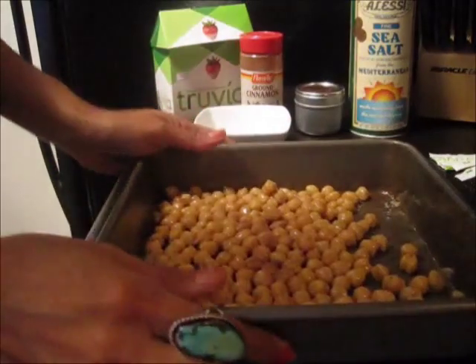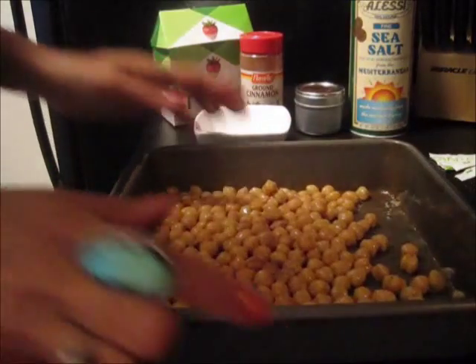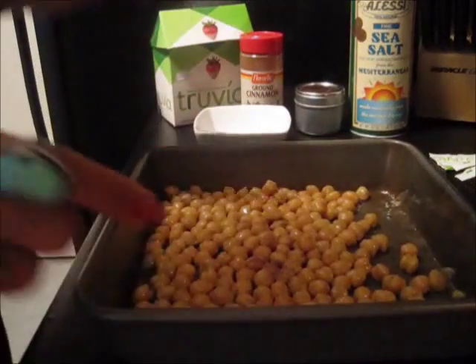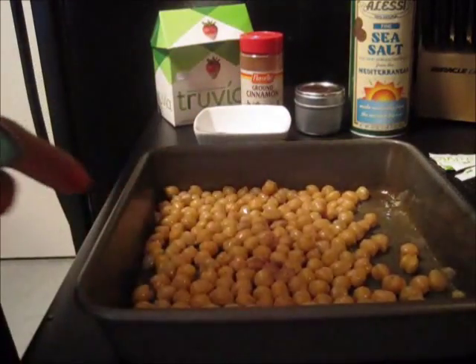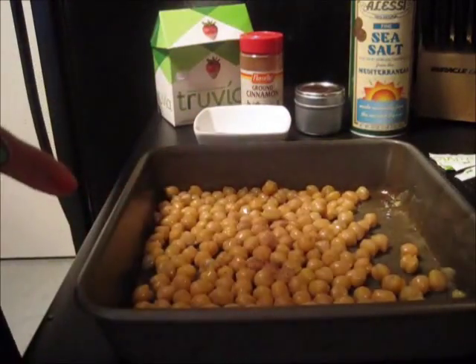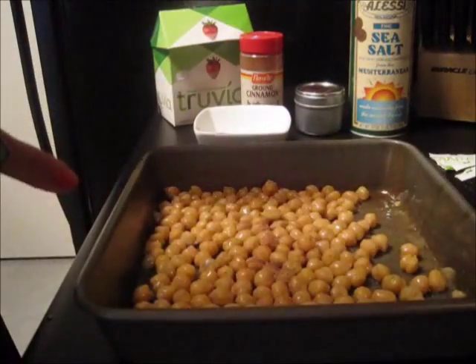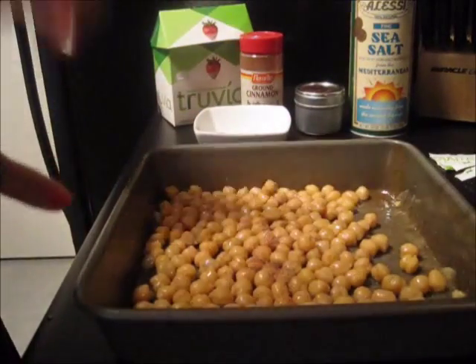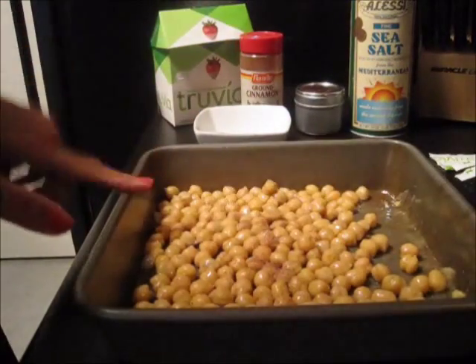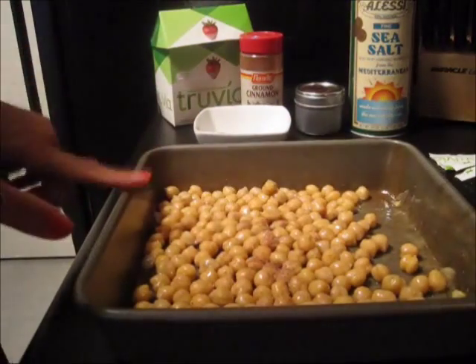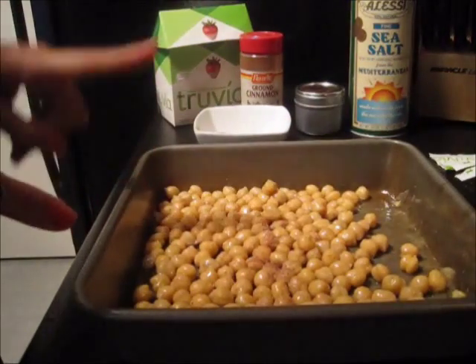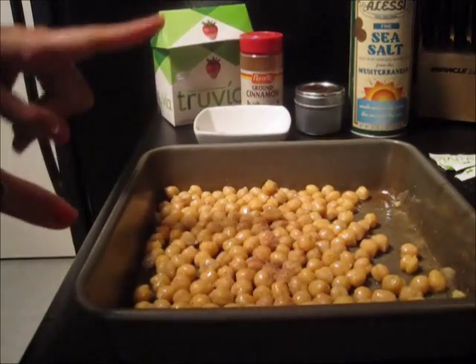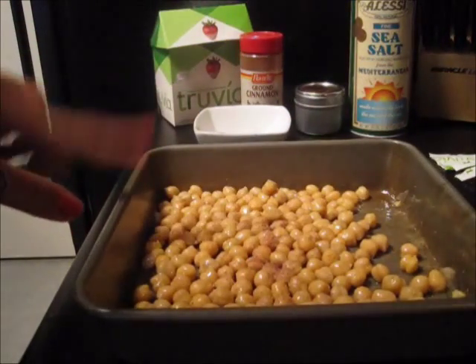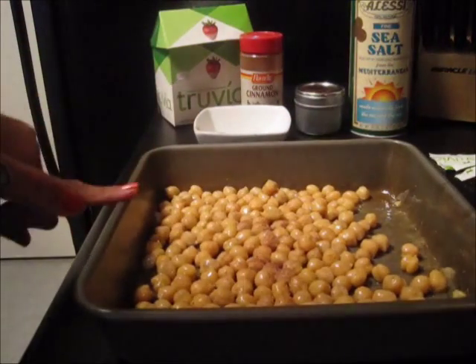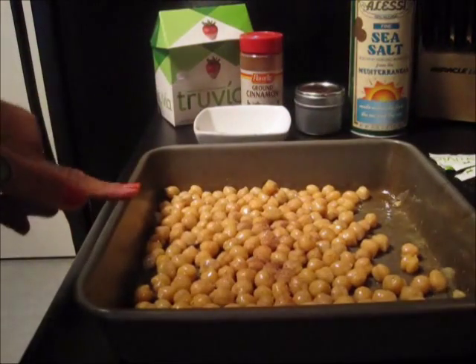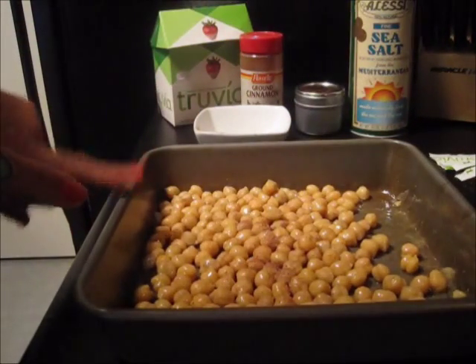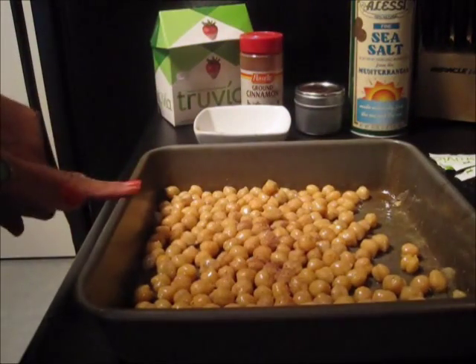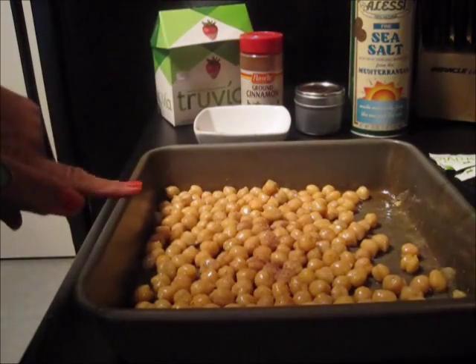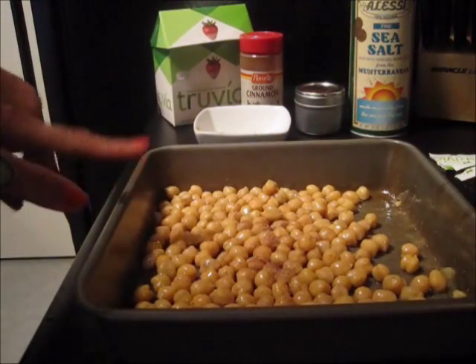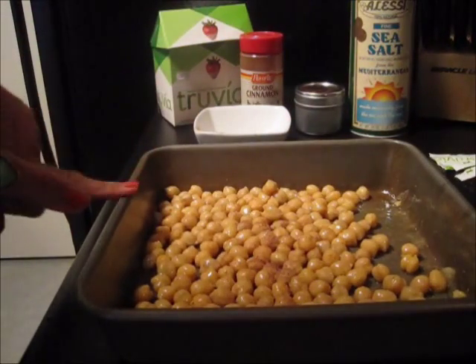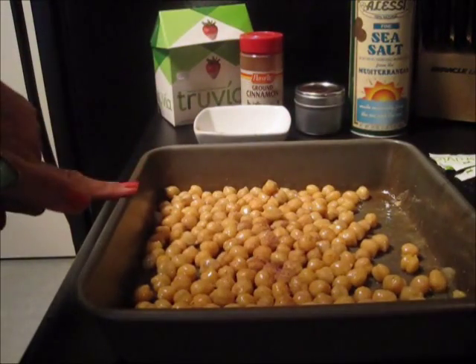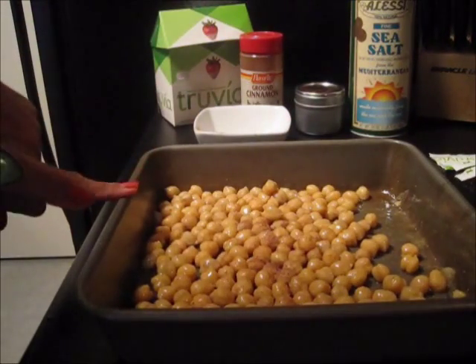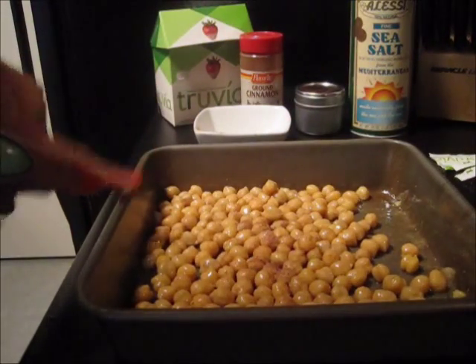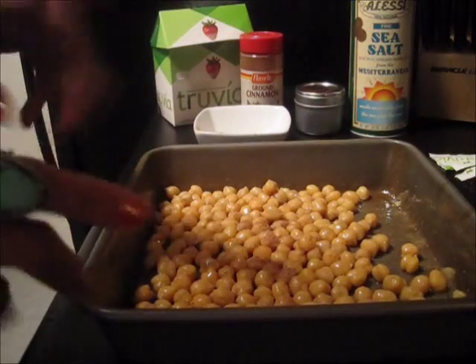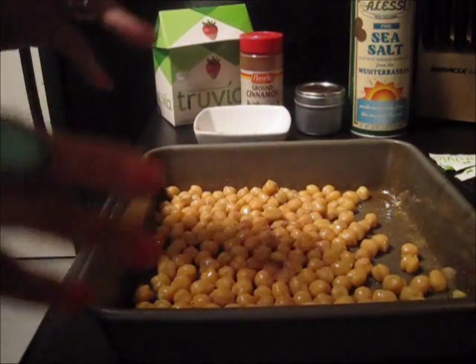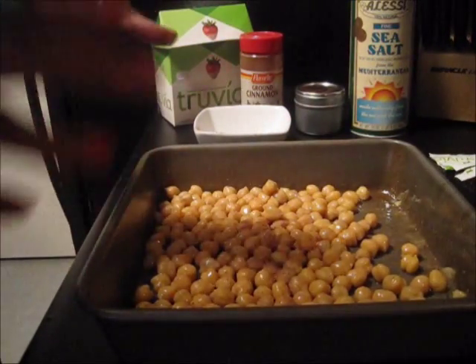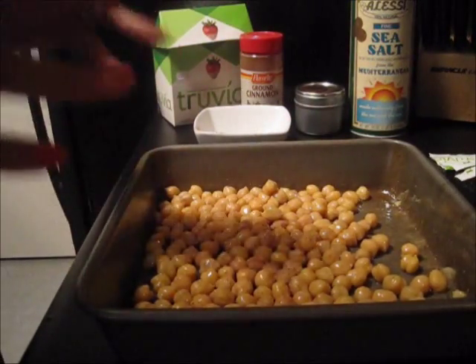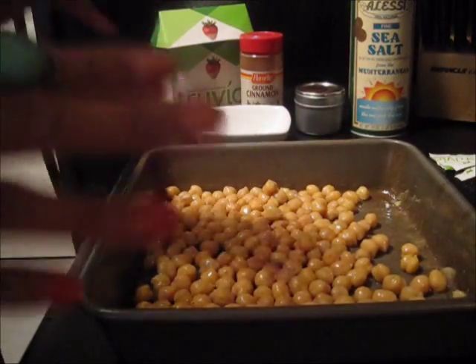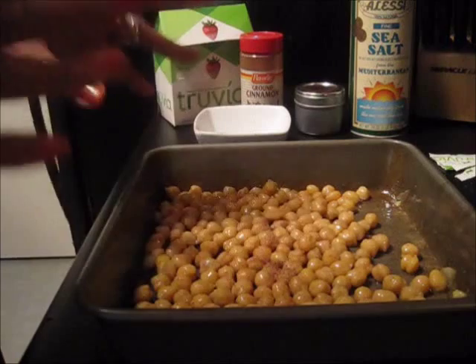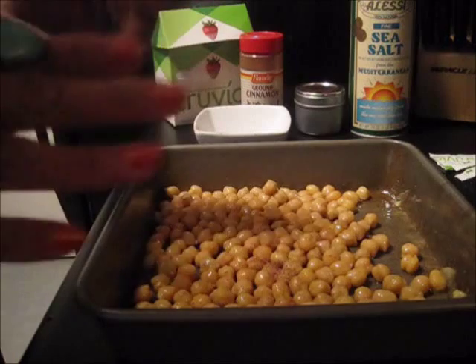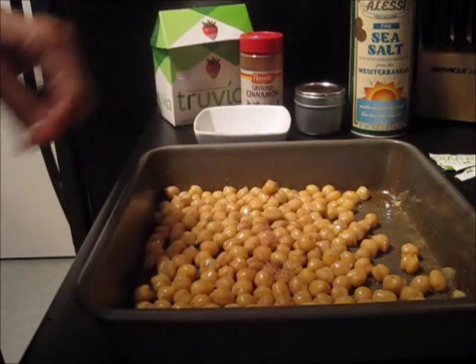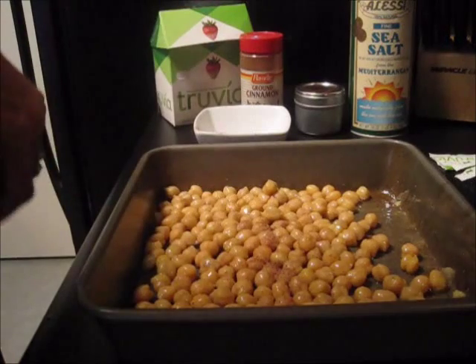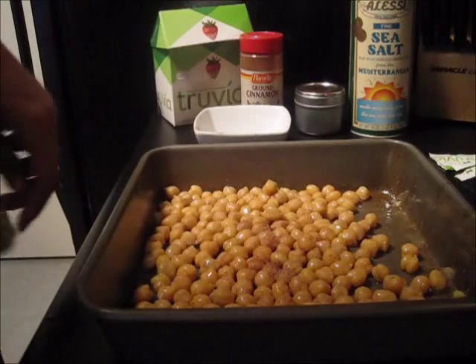And then I'm going to put it into a 450 degree oven for about 30 to 40 minutes.